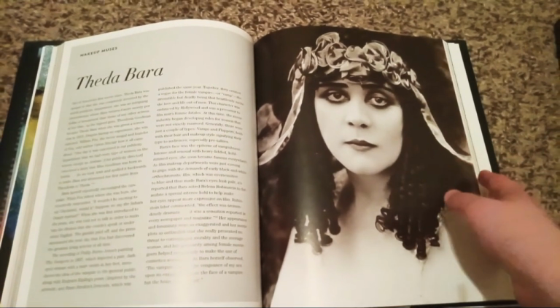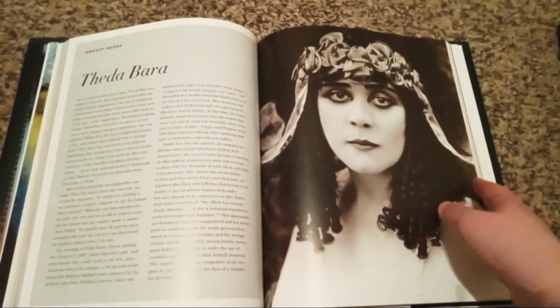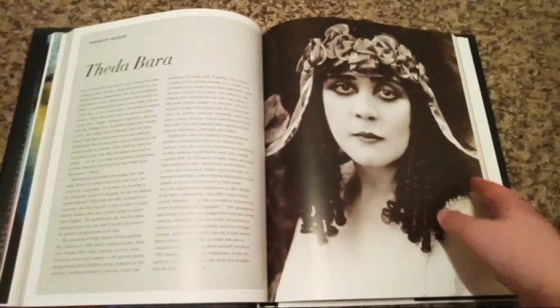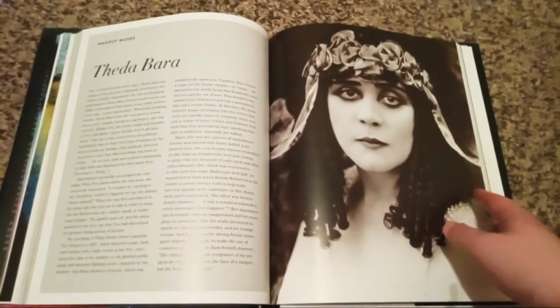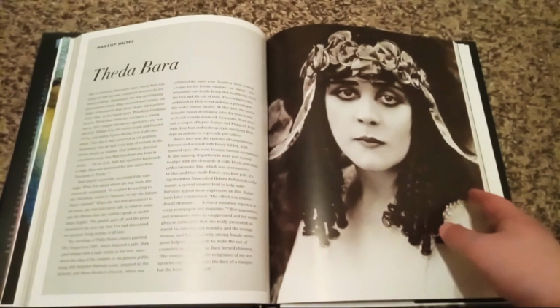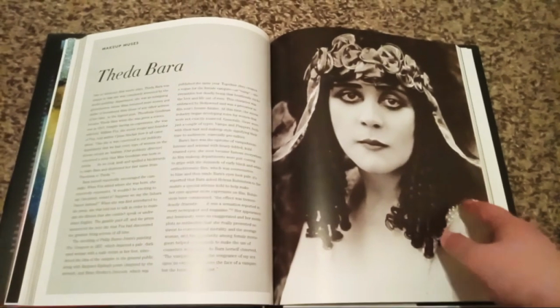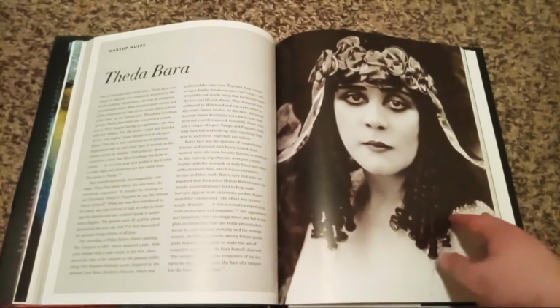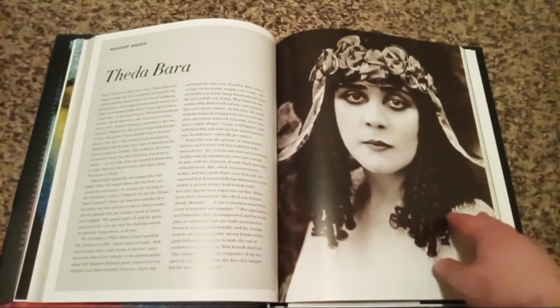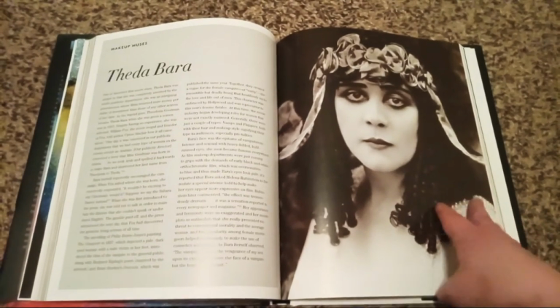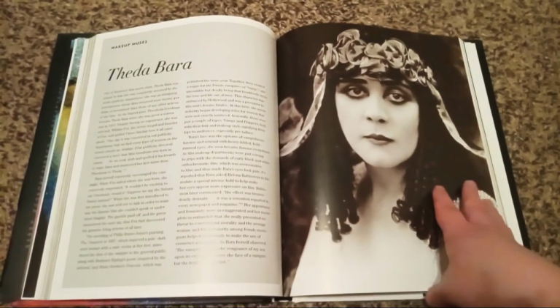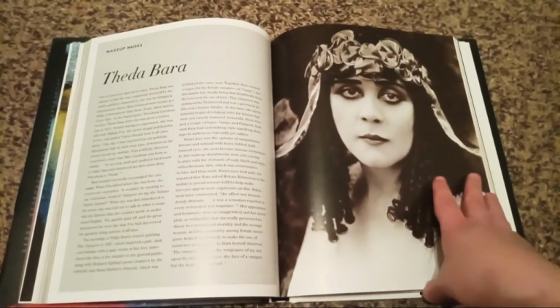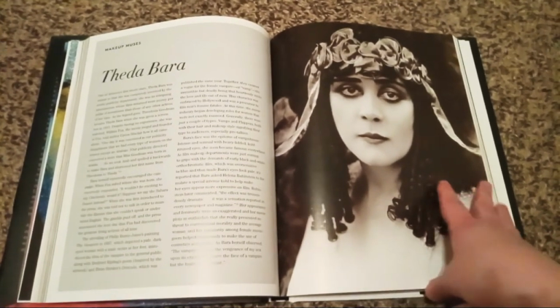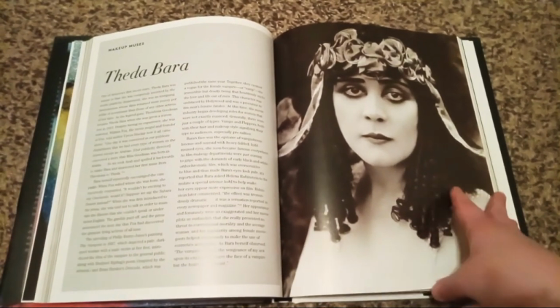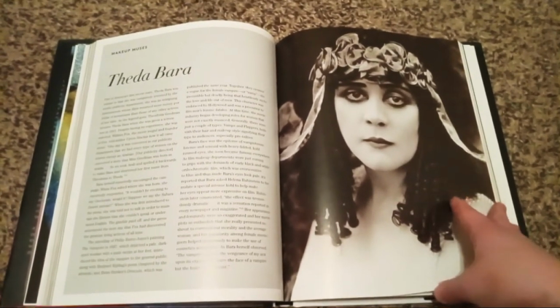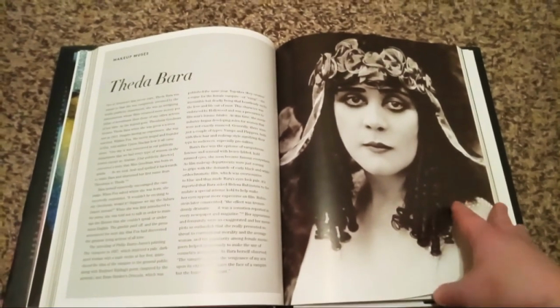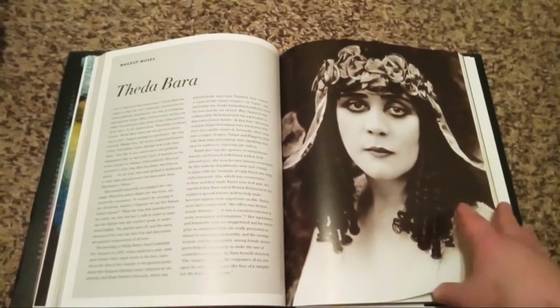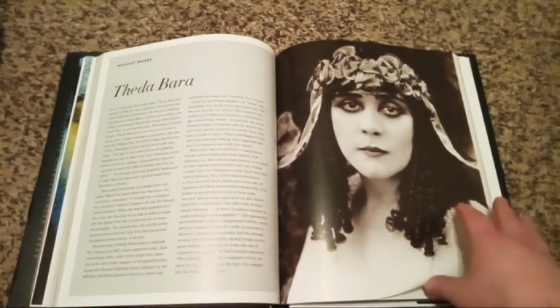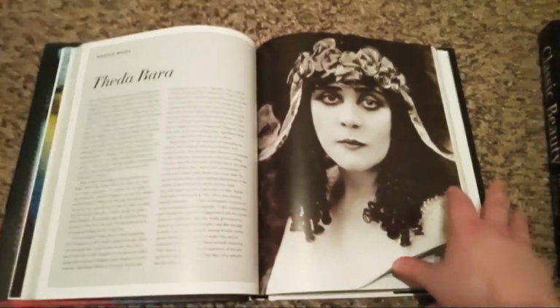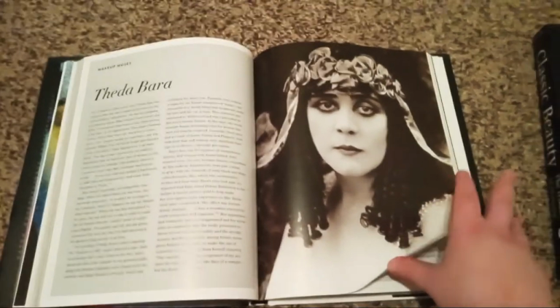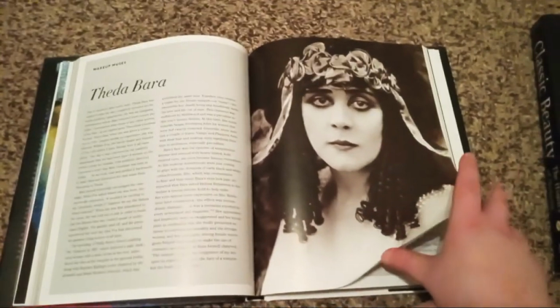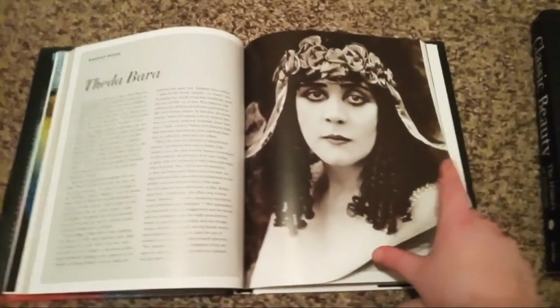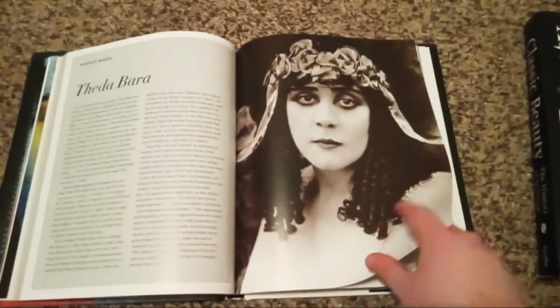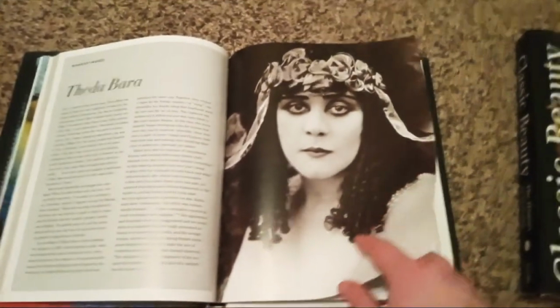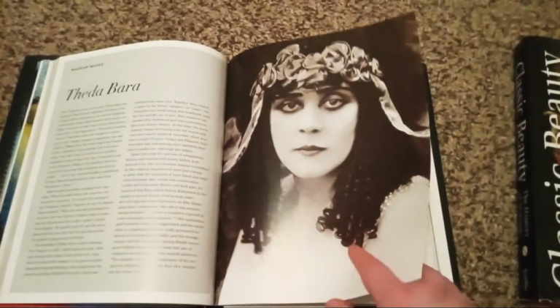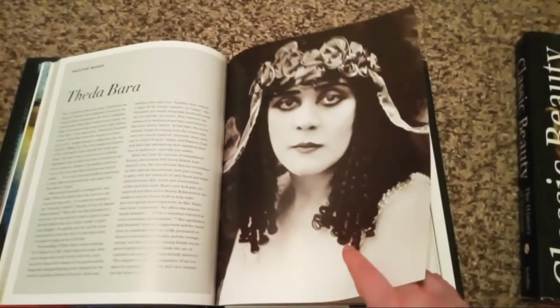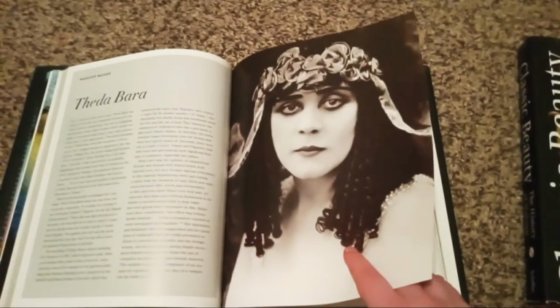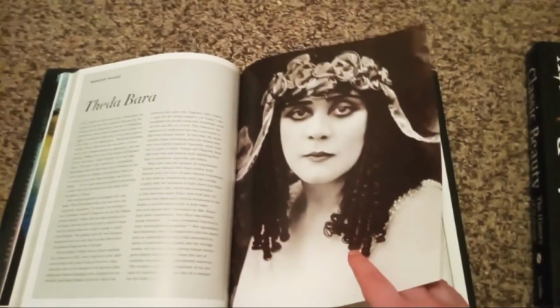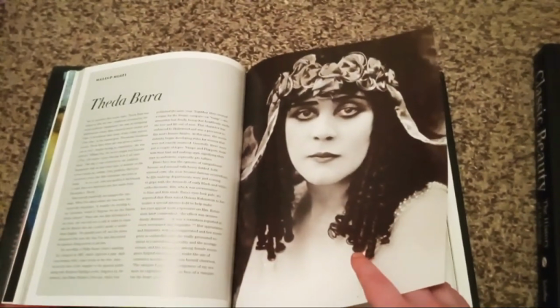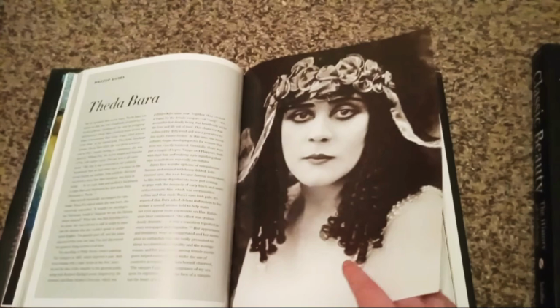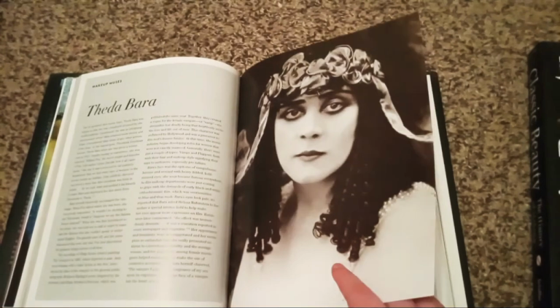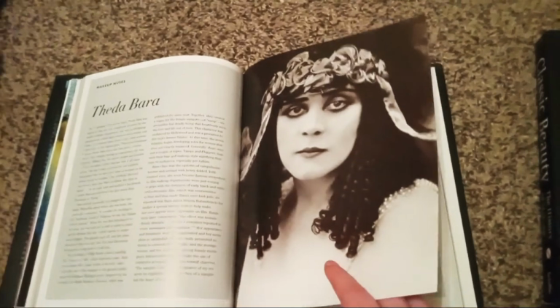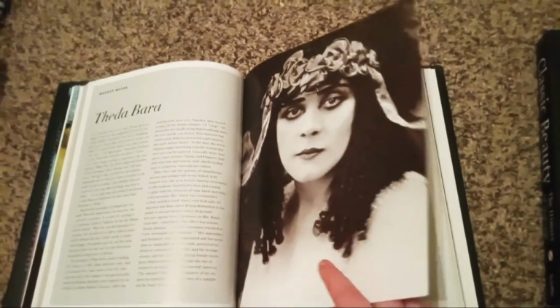She just looks so beautiful. She's one of my favorite silent film stars, along with Mary Pickford.